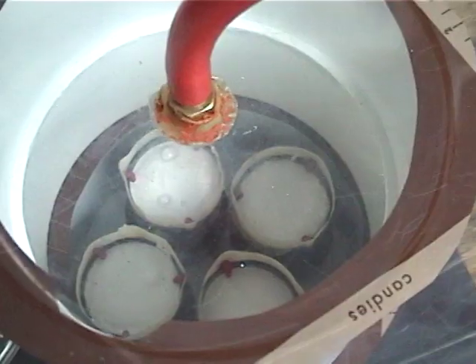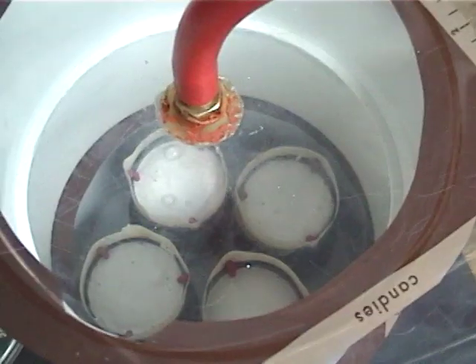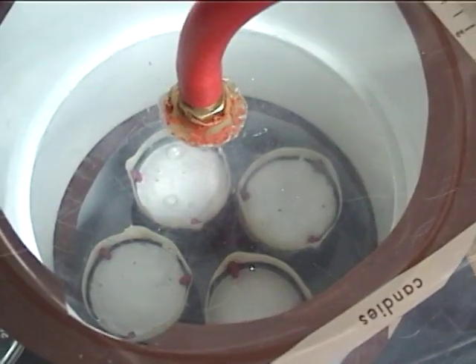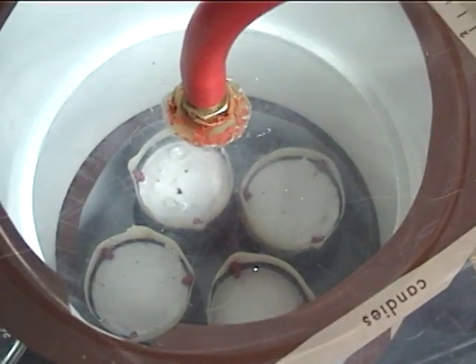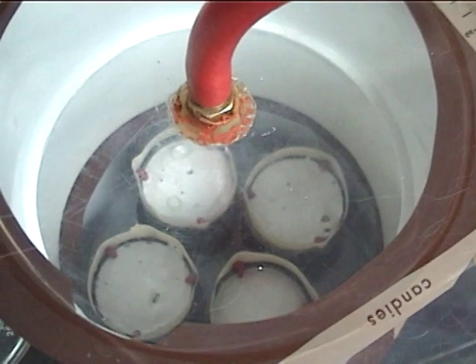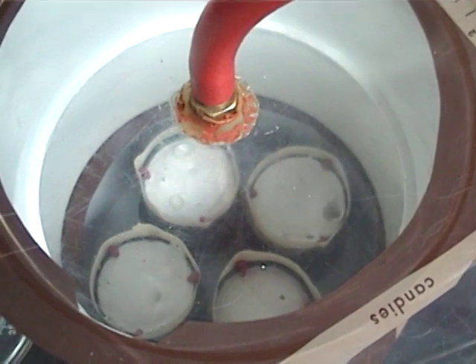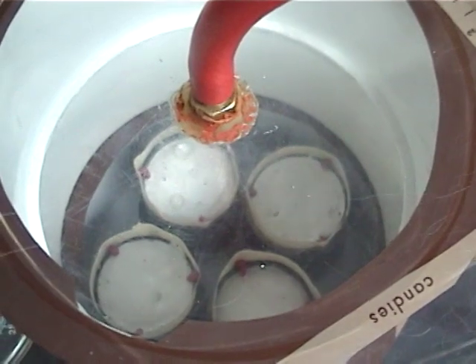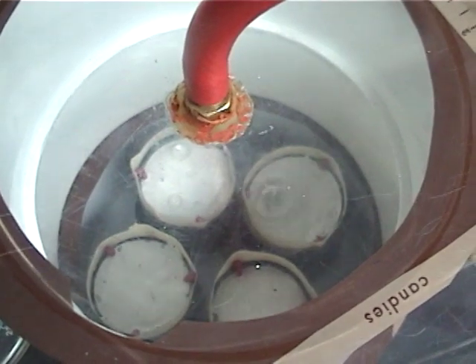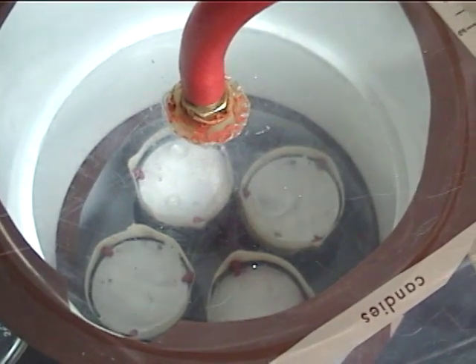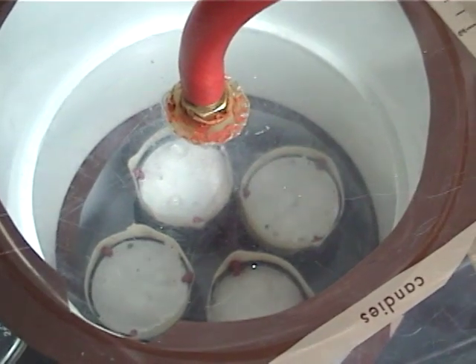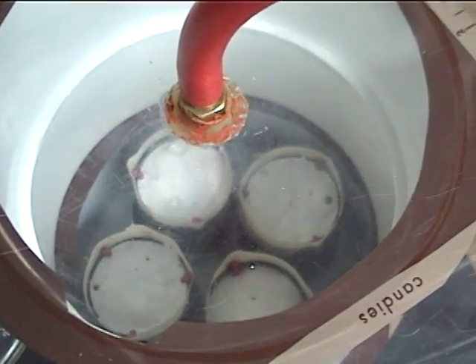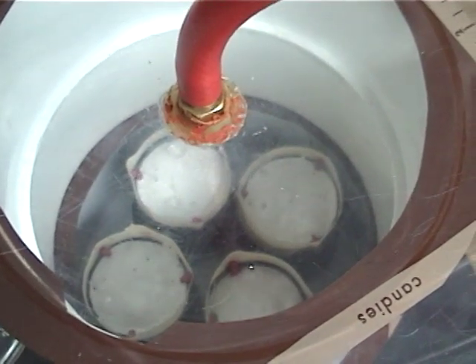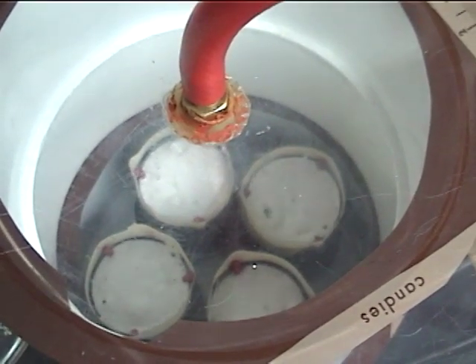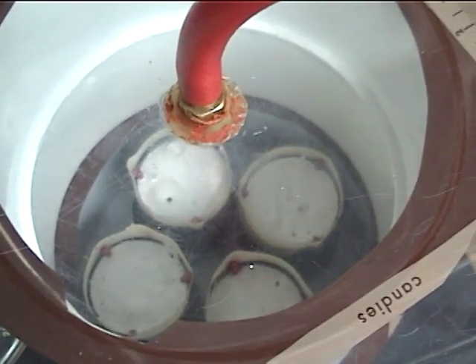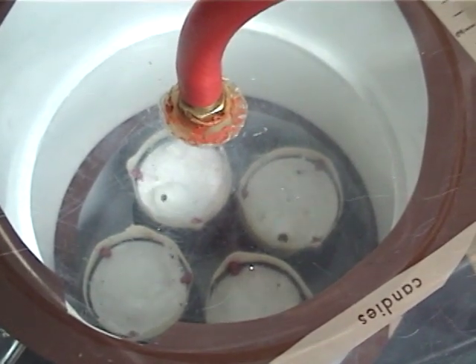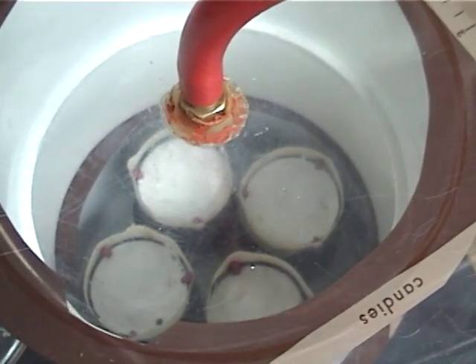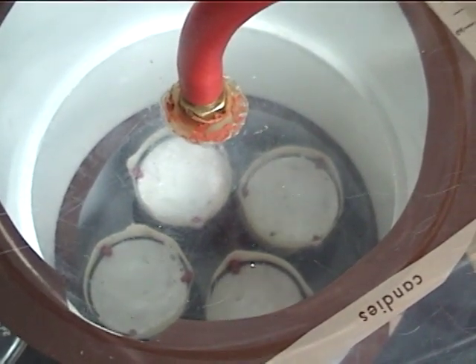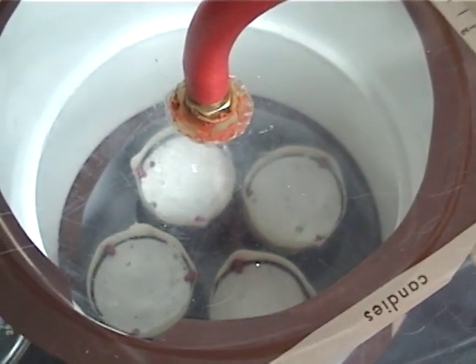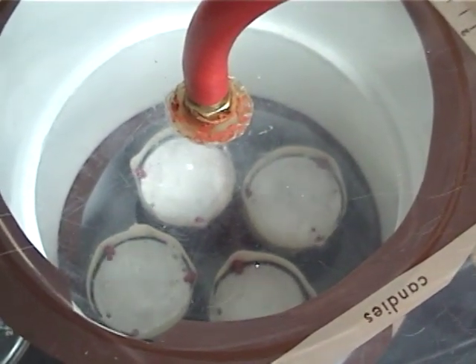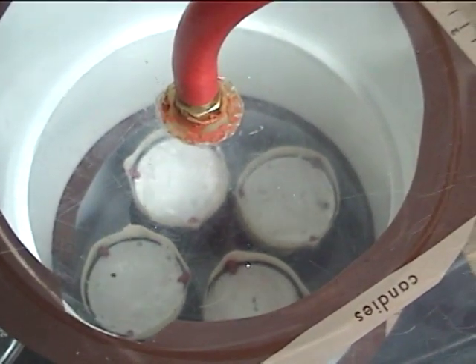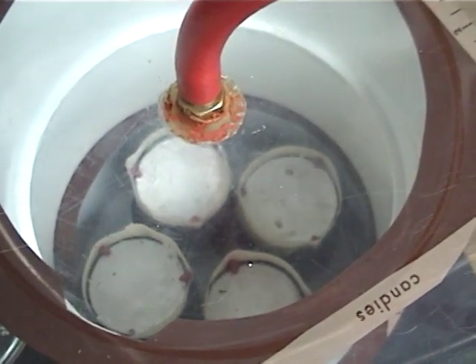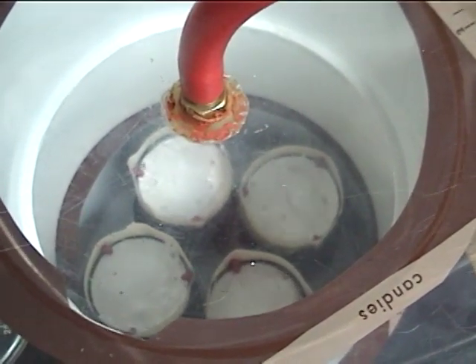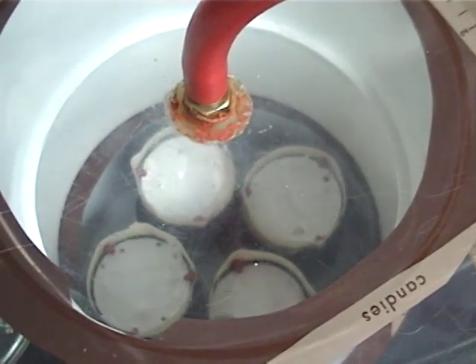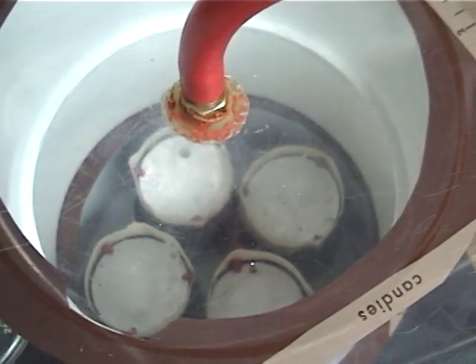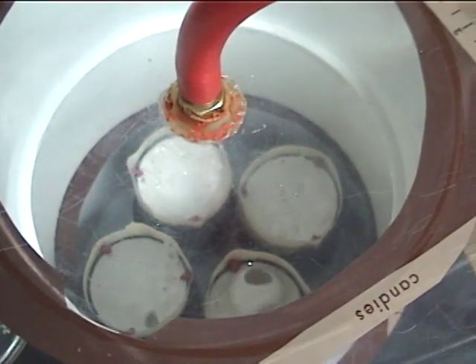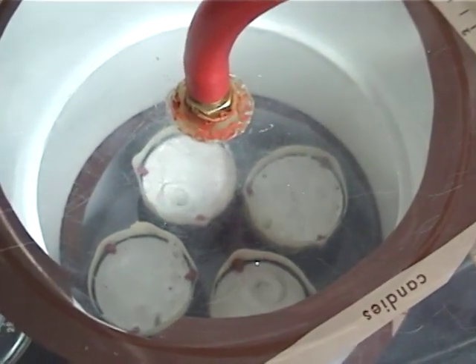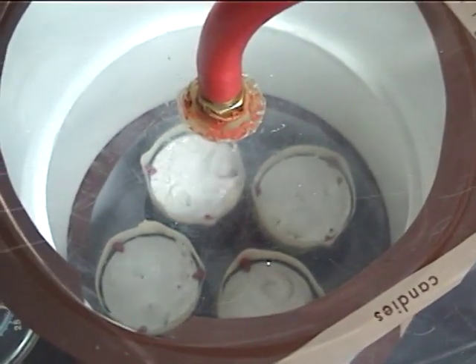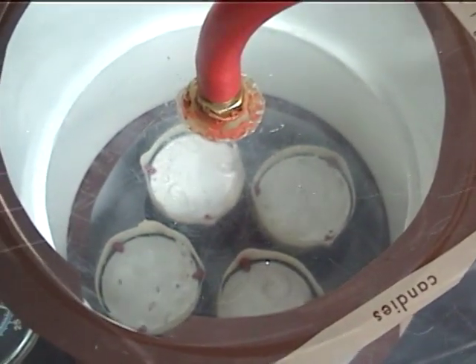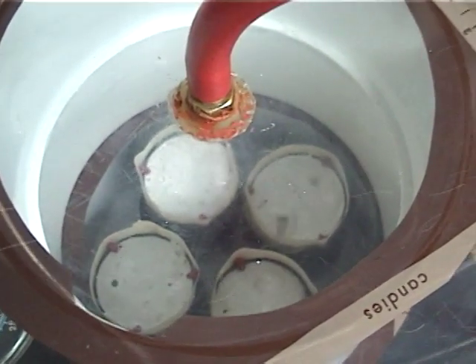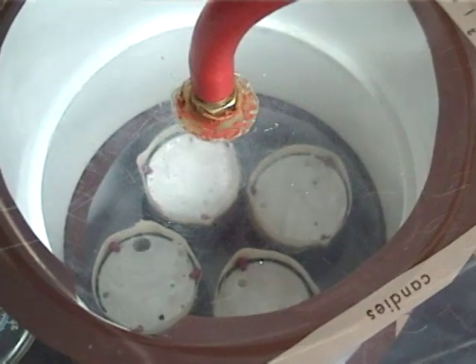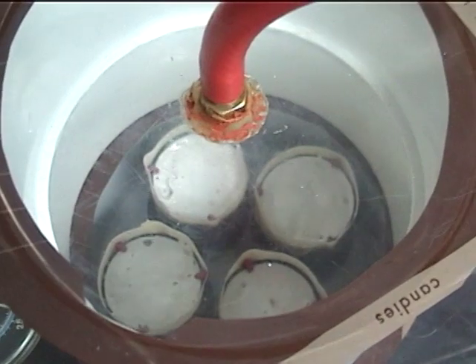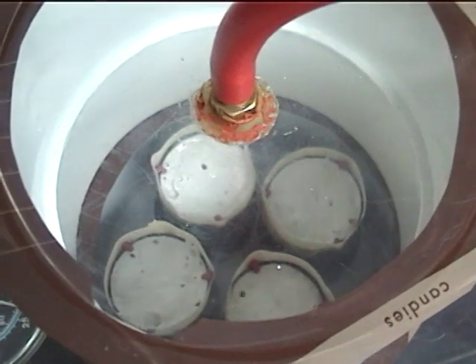Again, we vacuum the investment to pull any trapped air bubbles out and away from our waxes. This lasts for 90 seconds.